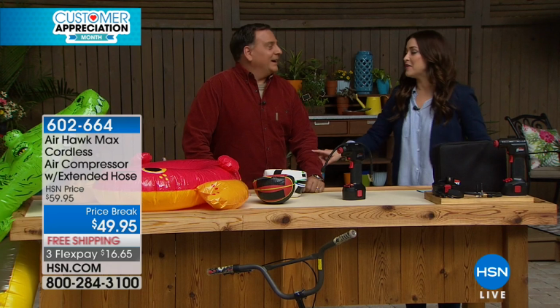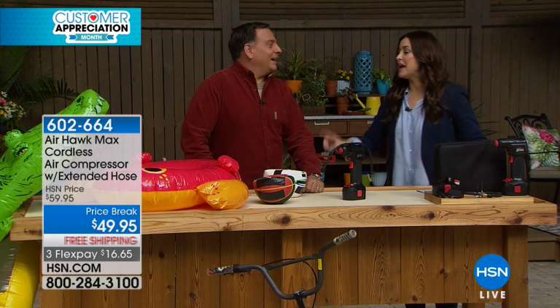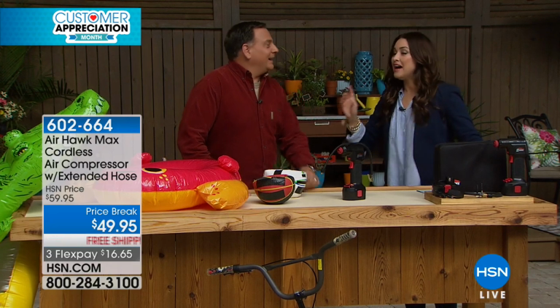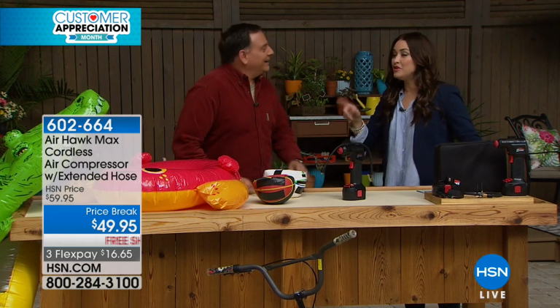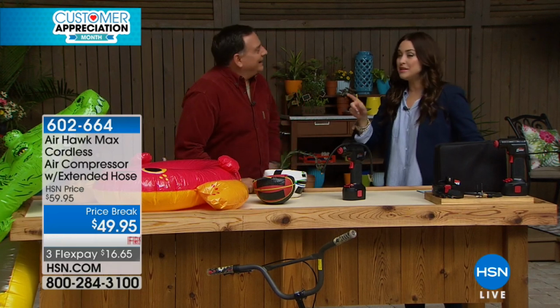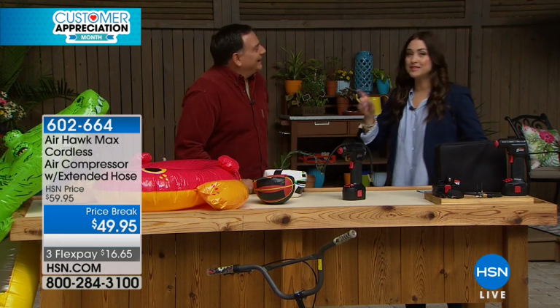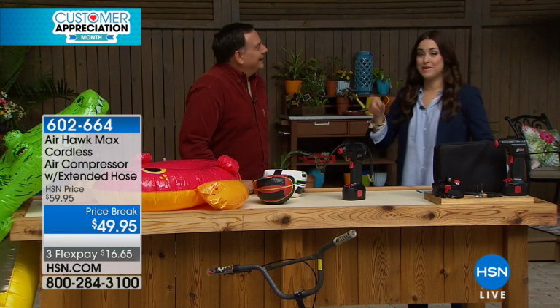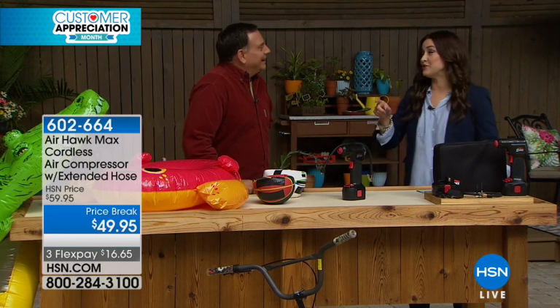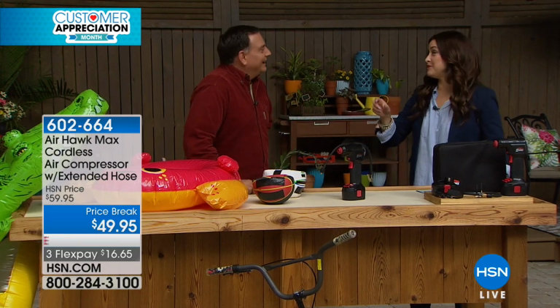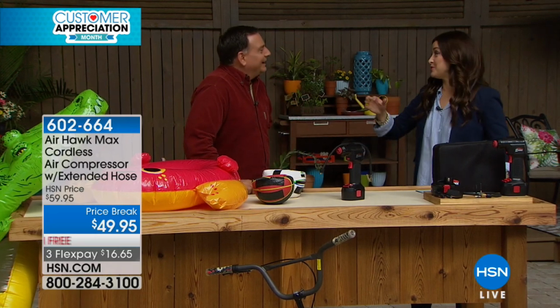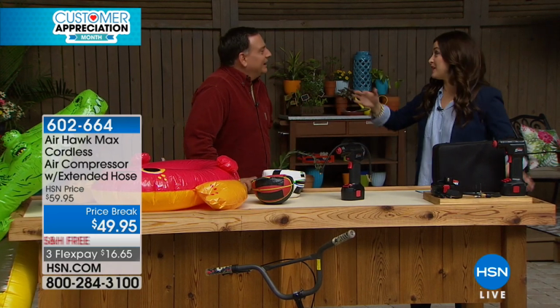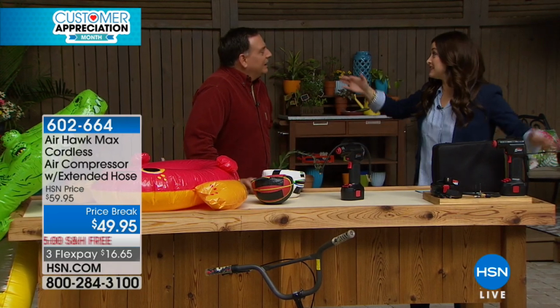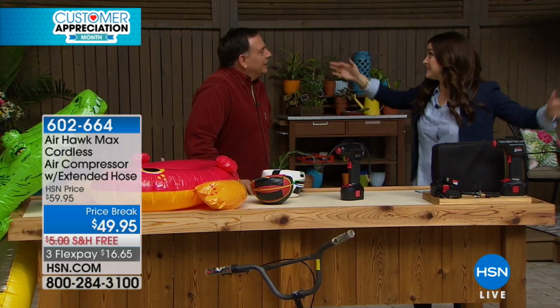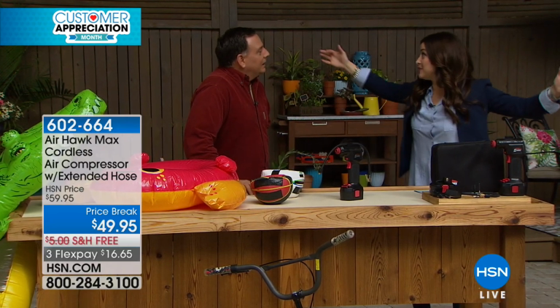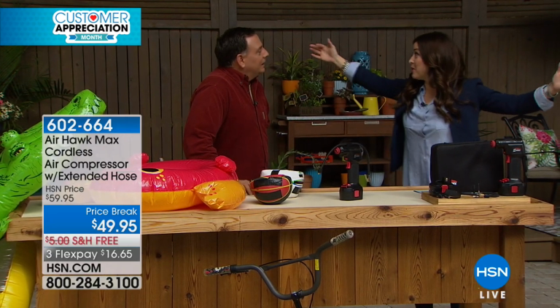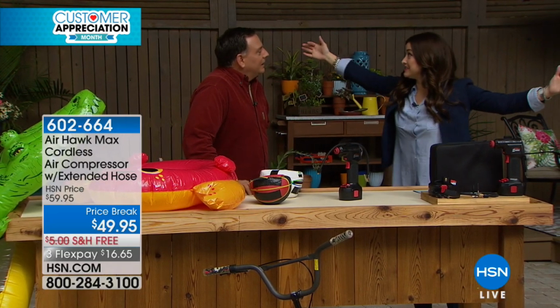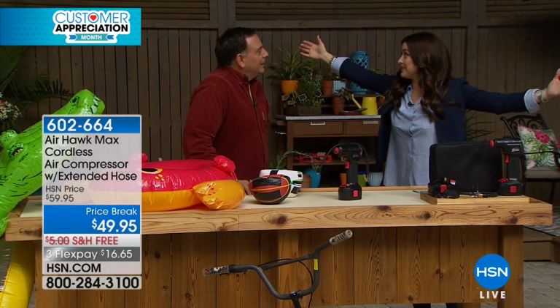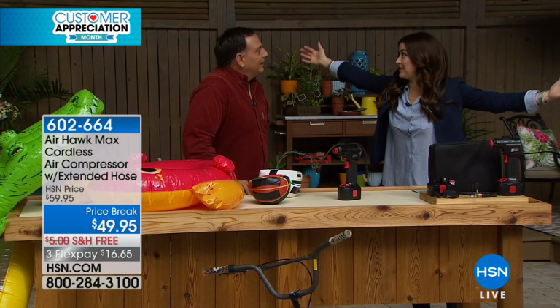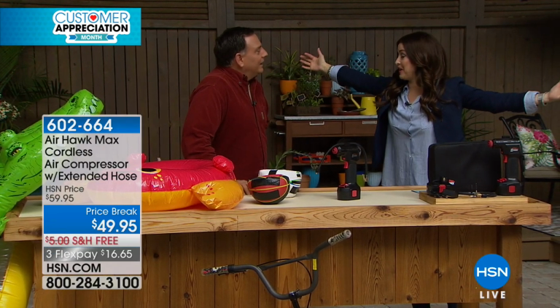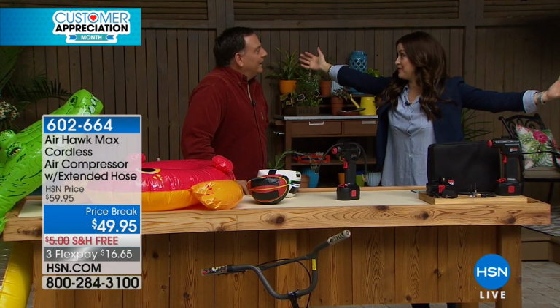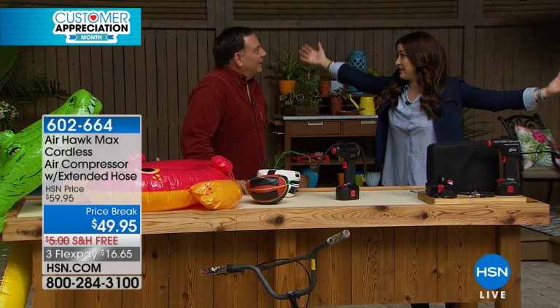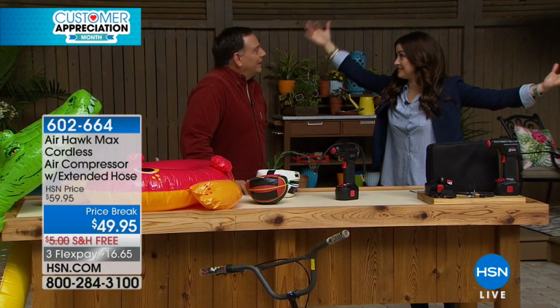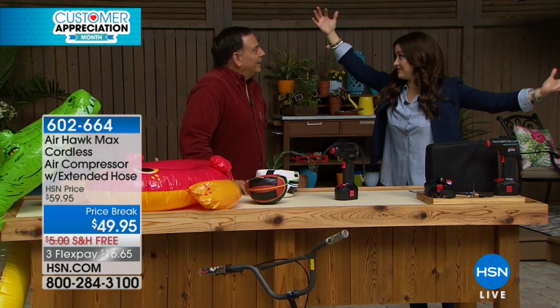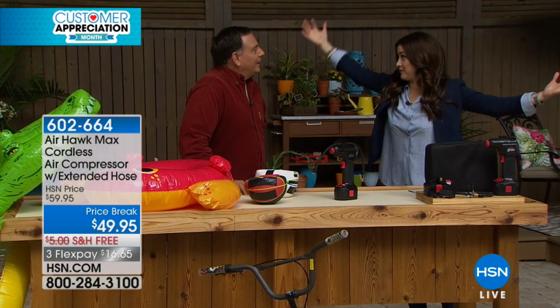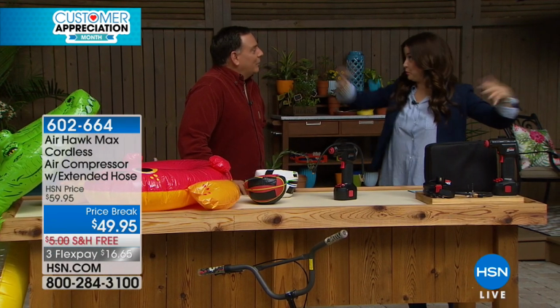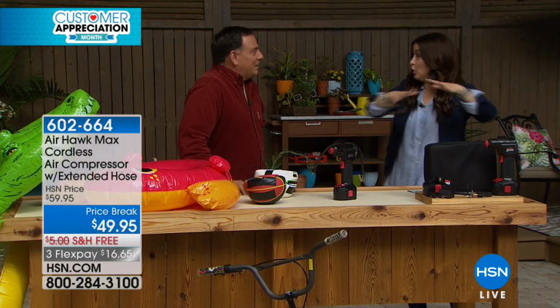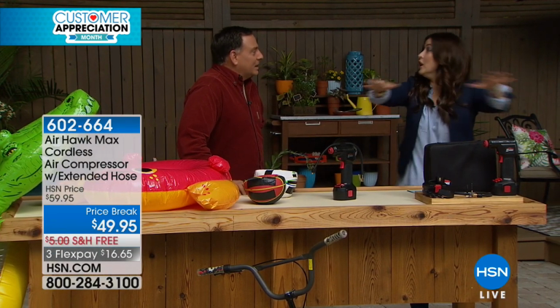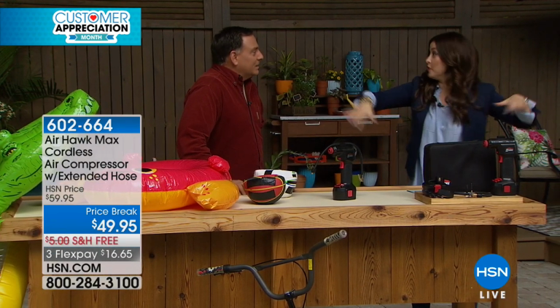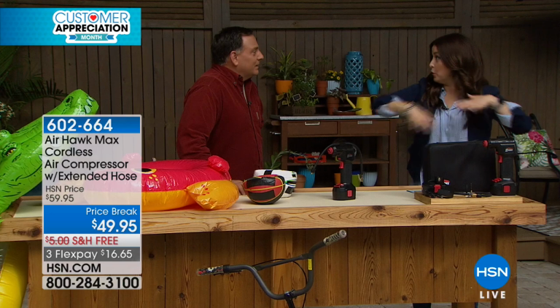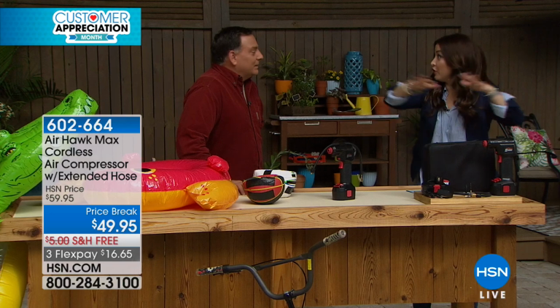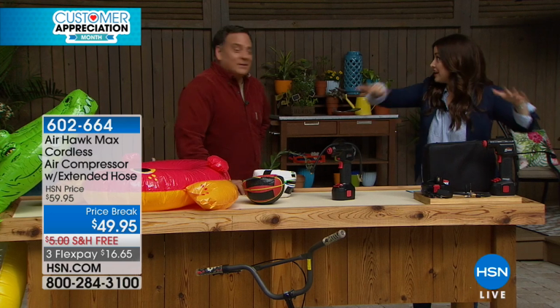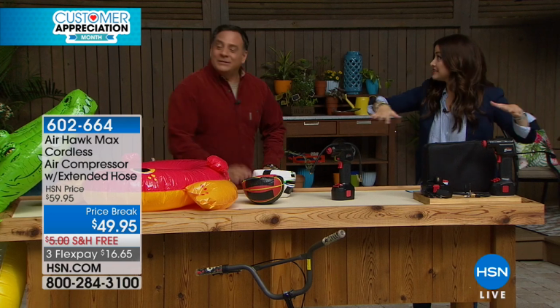Have you been to the membership store and seen the ones — the air things, the pool things?